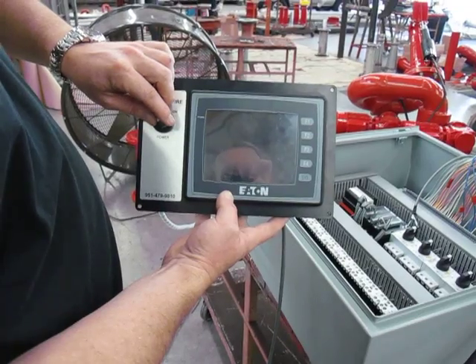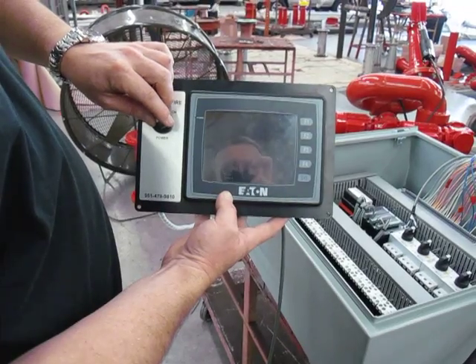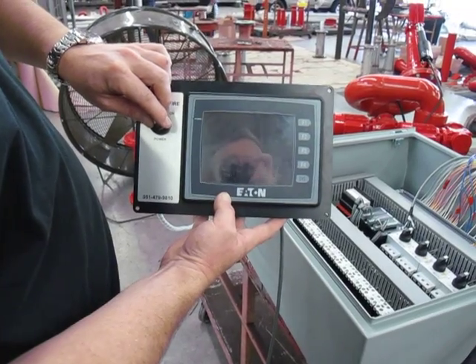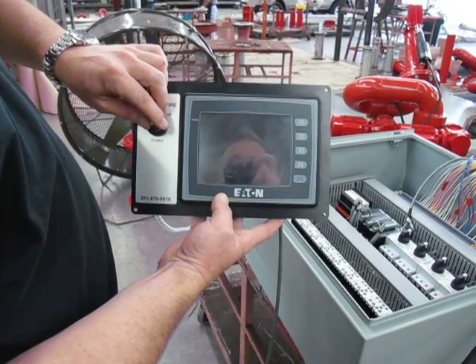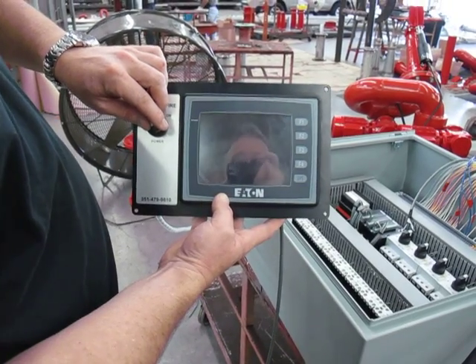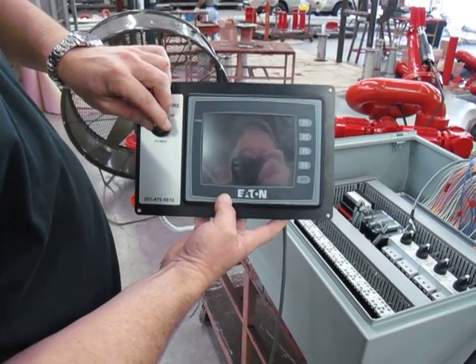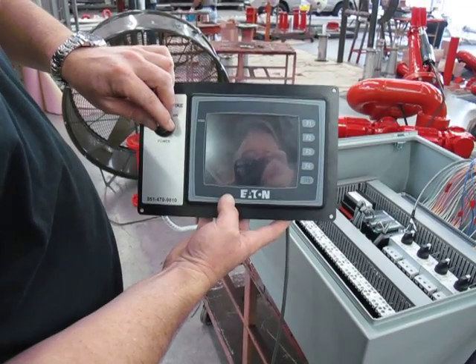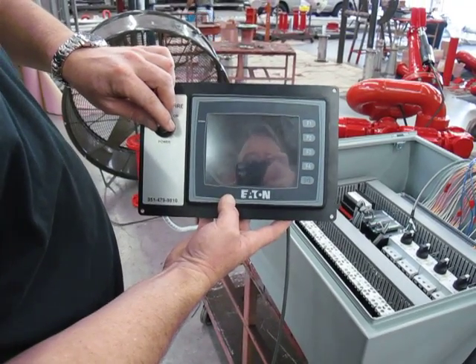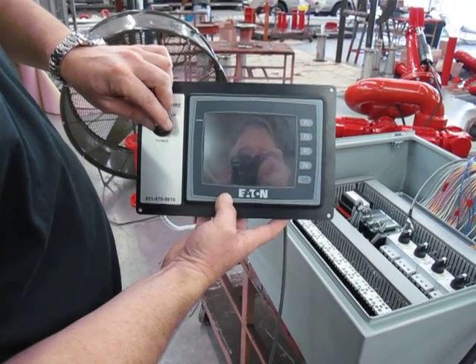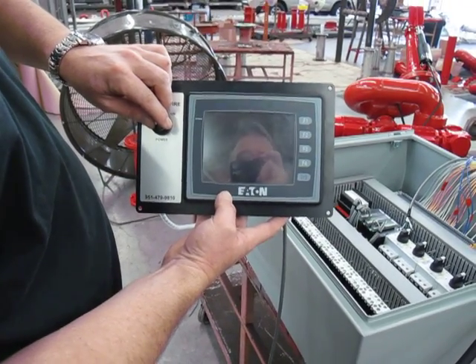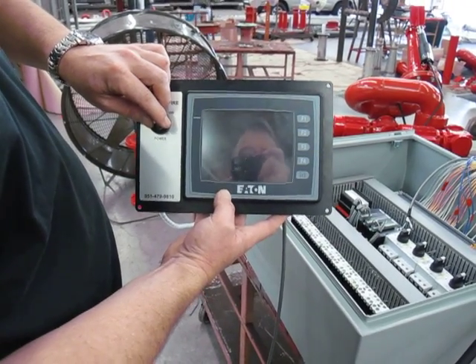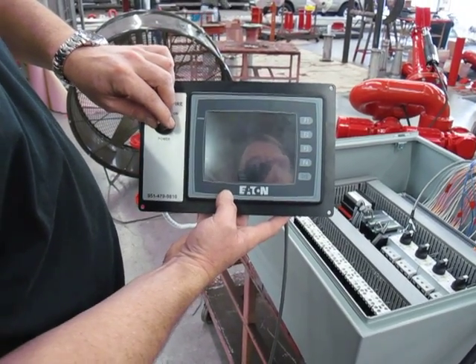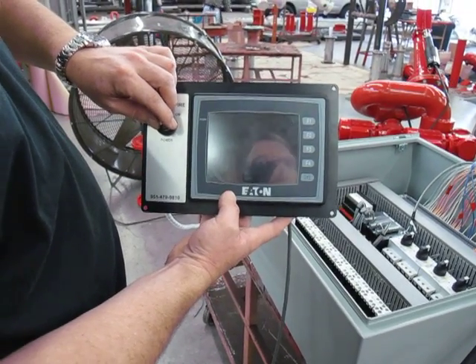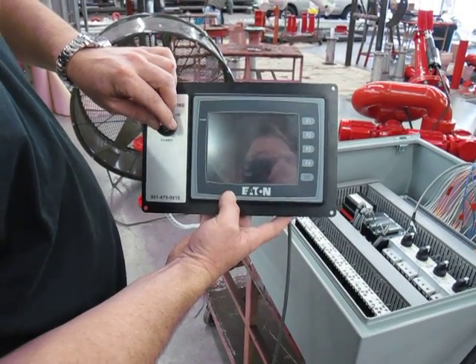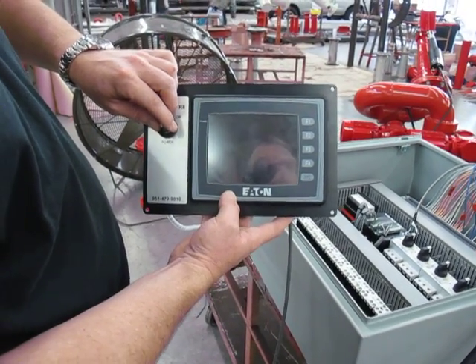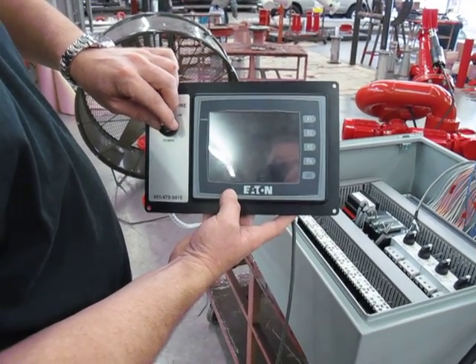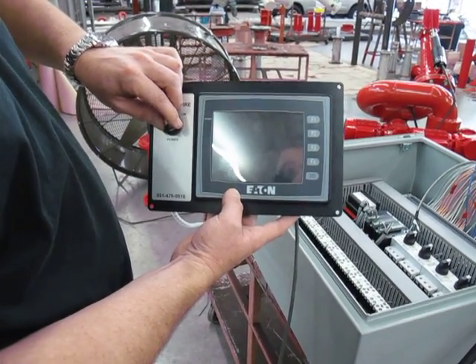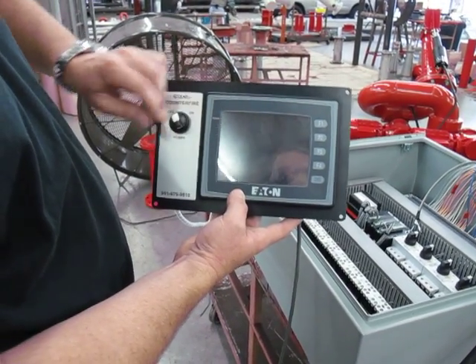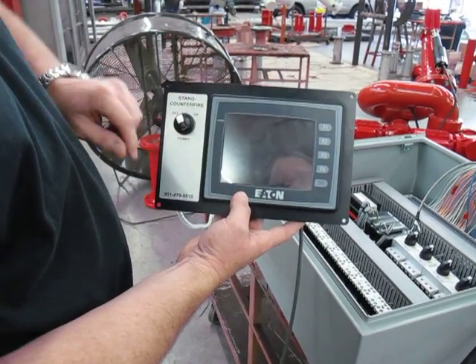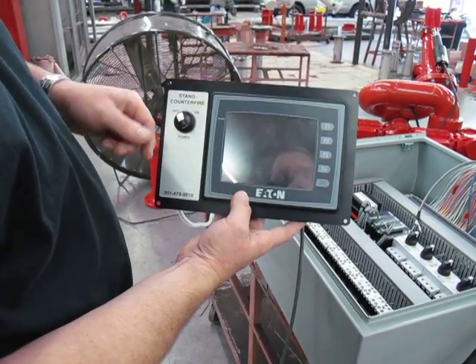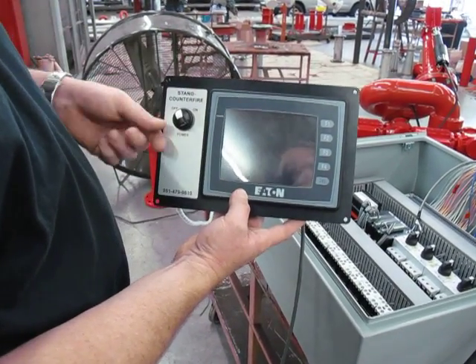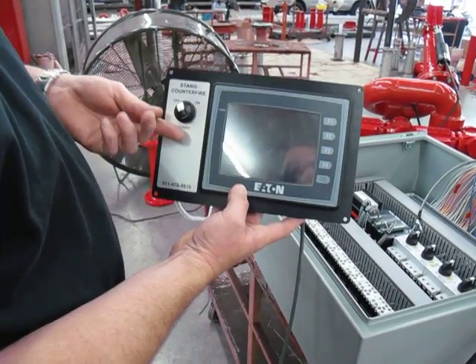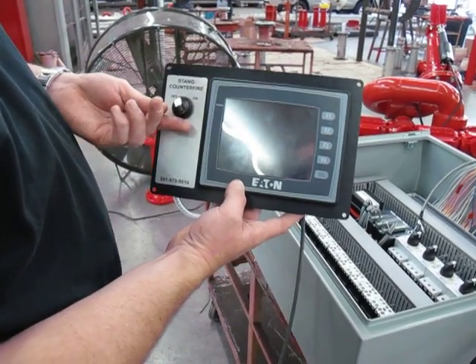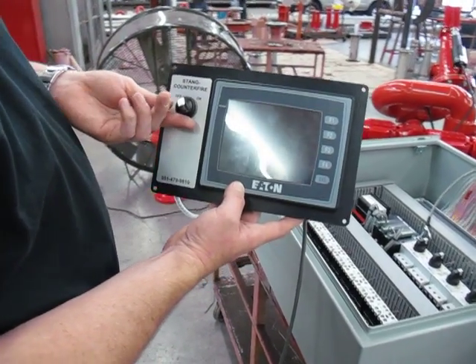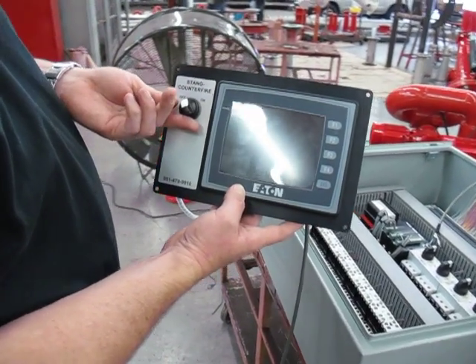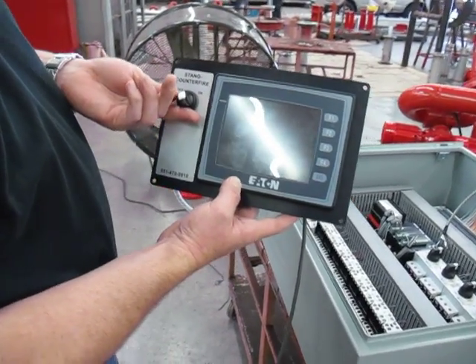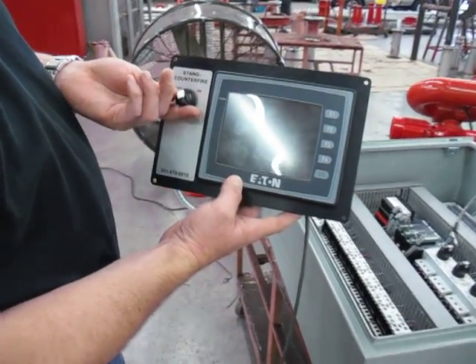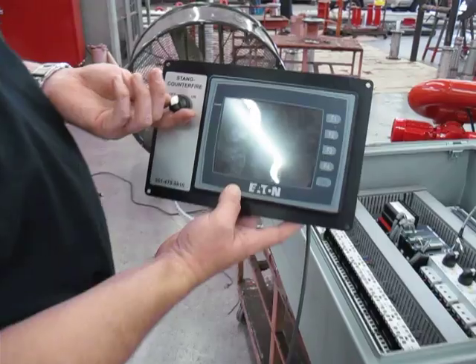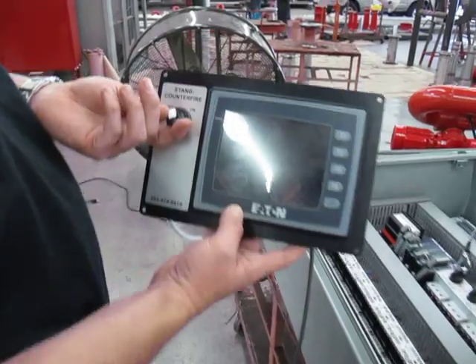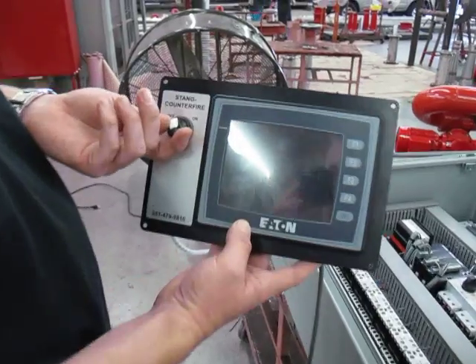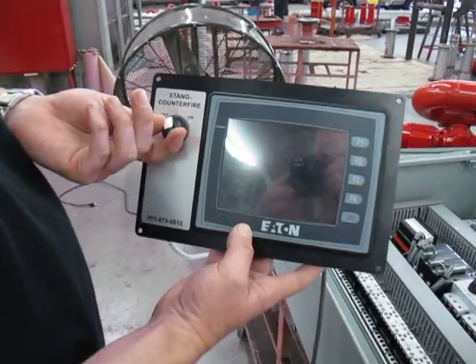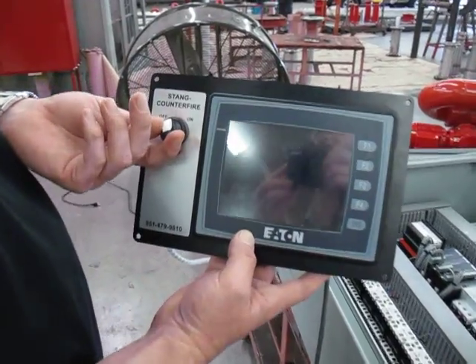This is the new Stang touch panel for monitor control. You have a basic on and off switch.